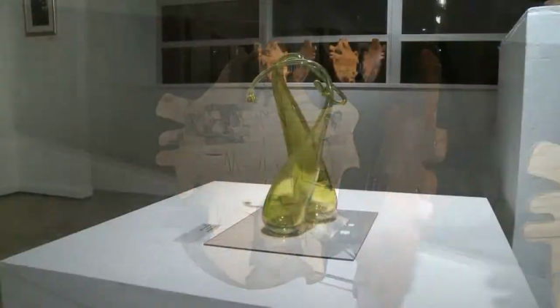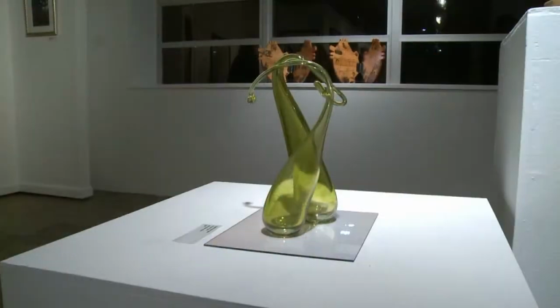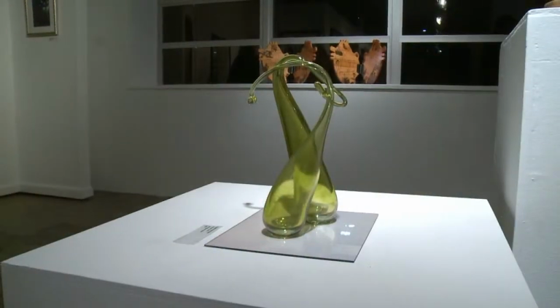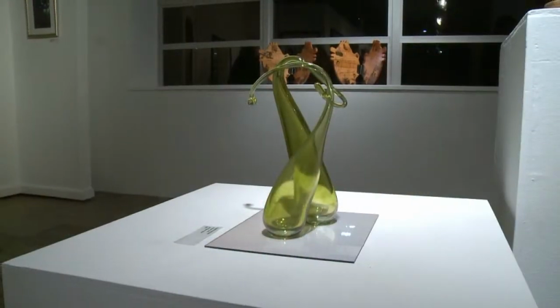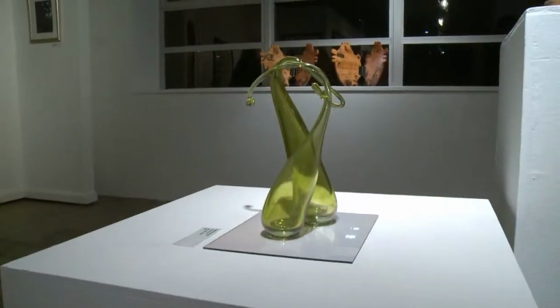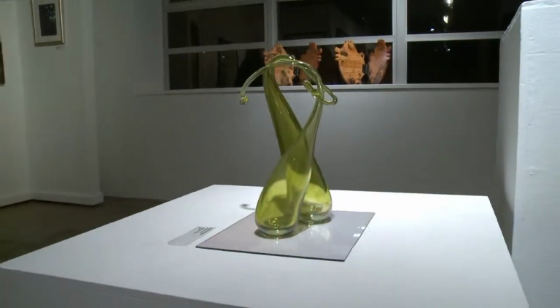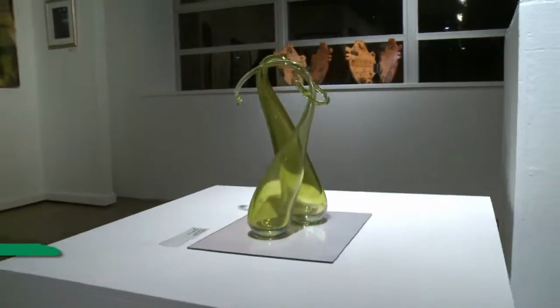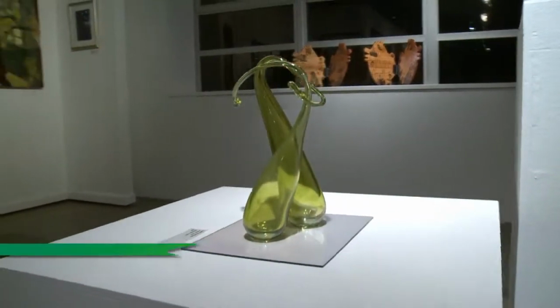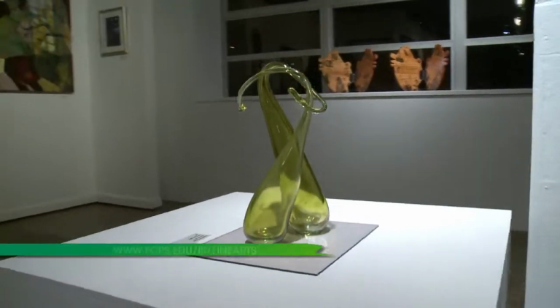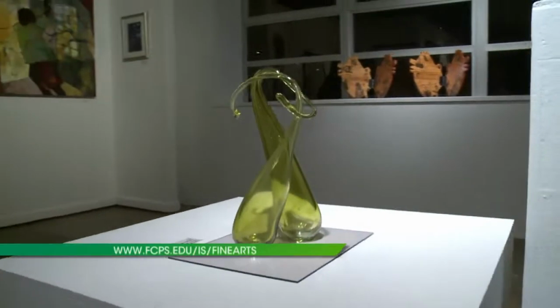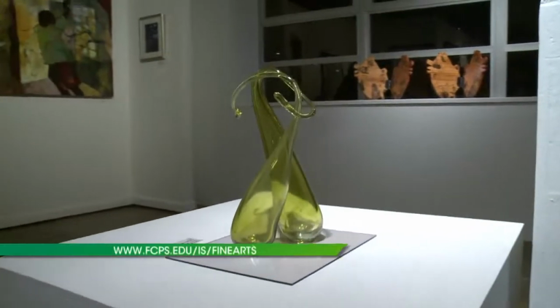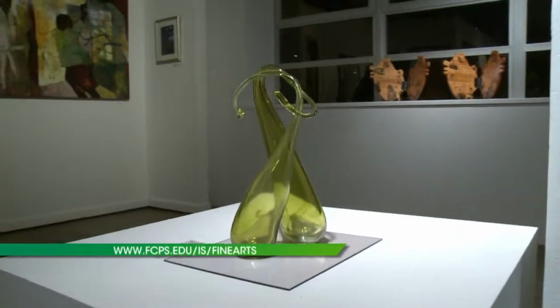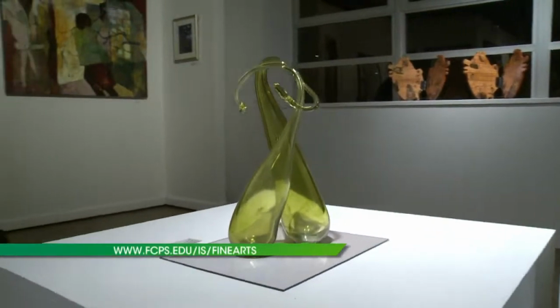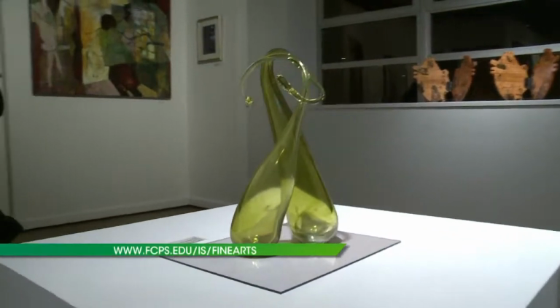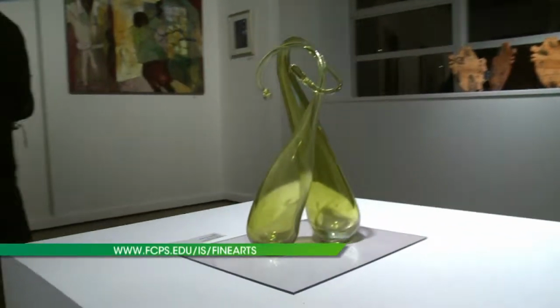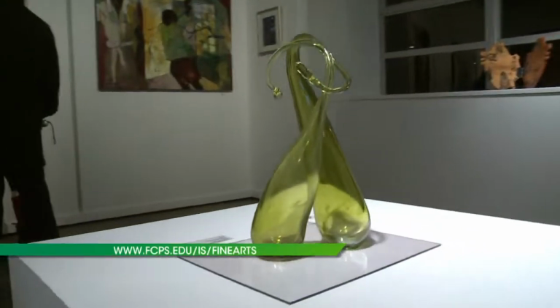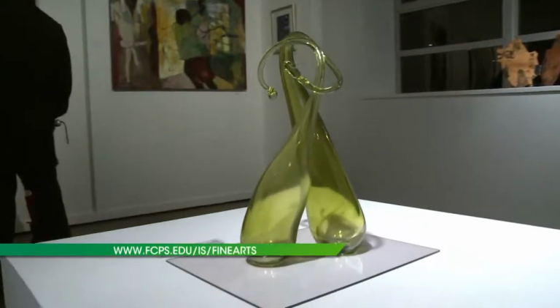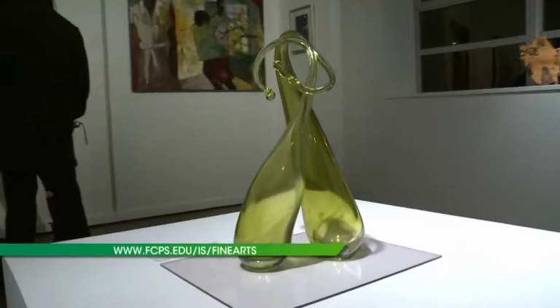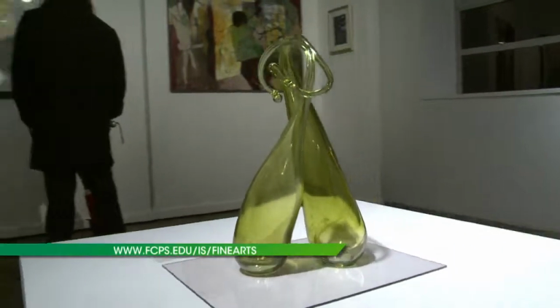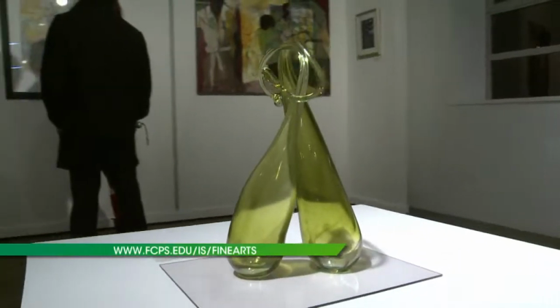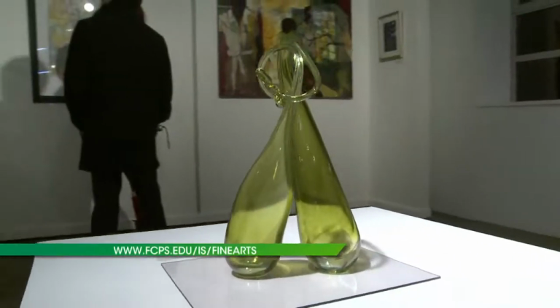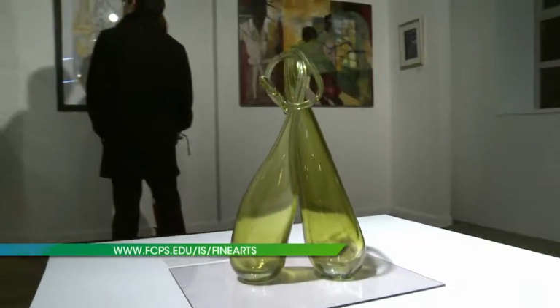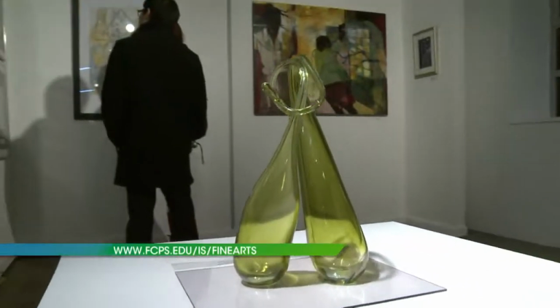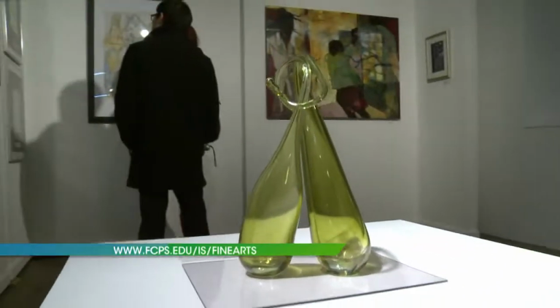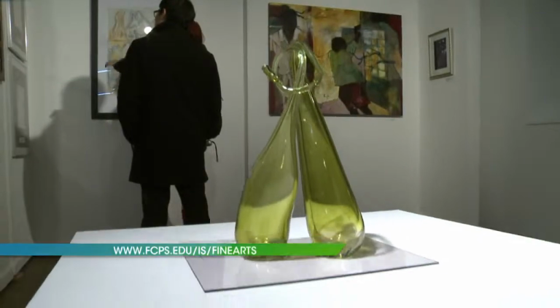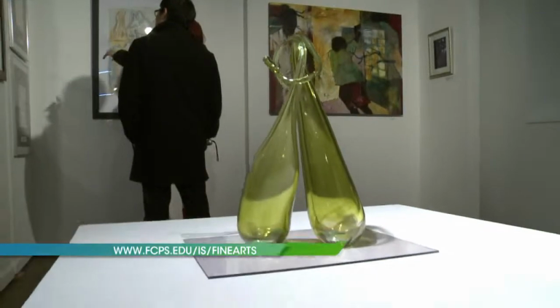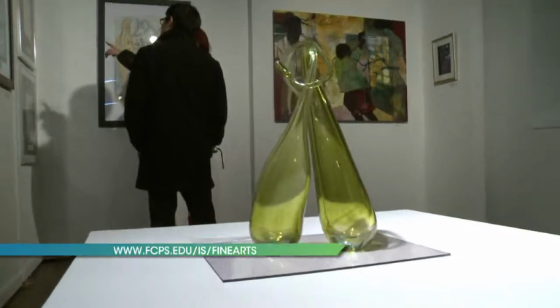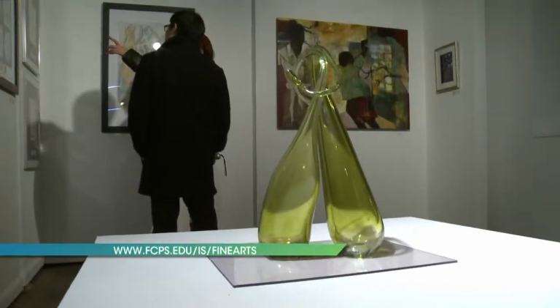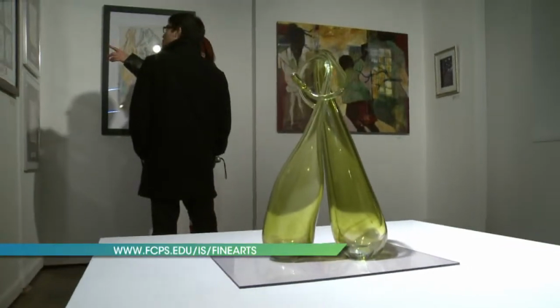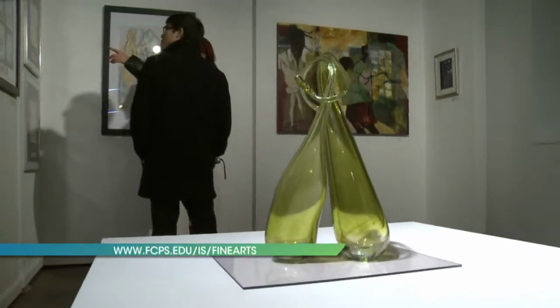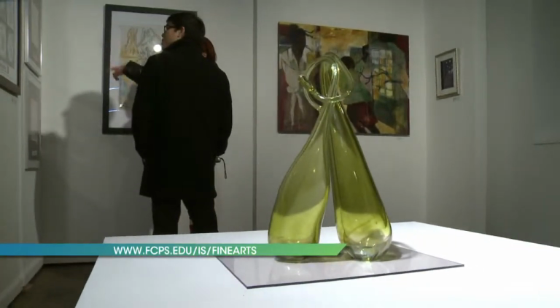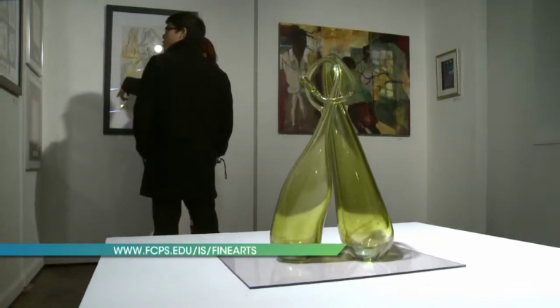For more information on FCPS's visual art curriculum, visit the website on your screen.